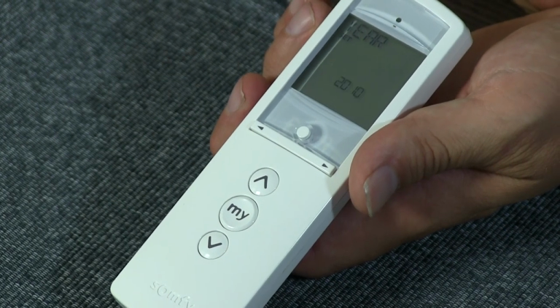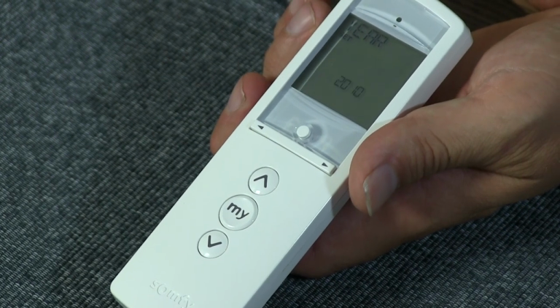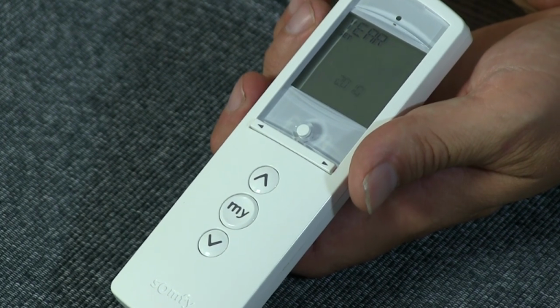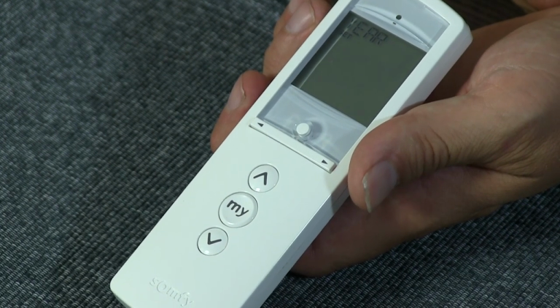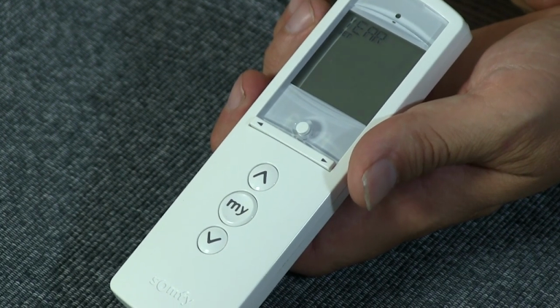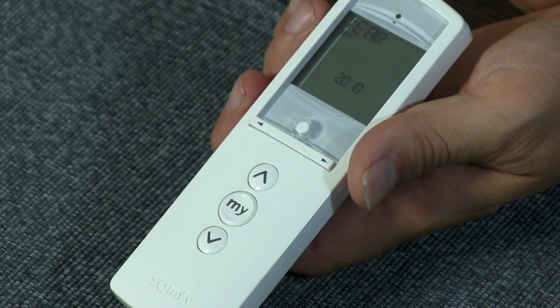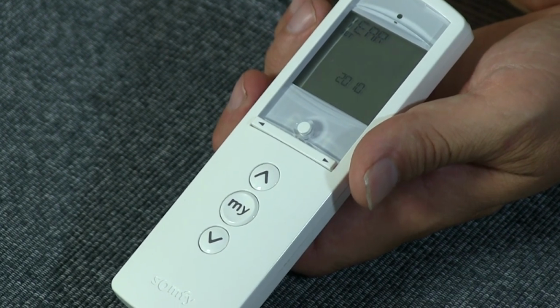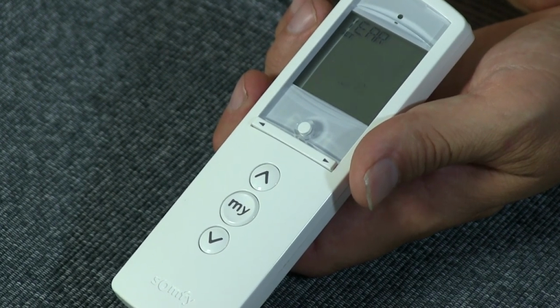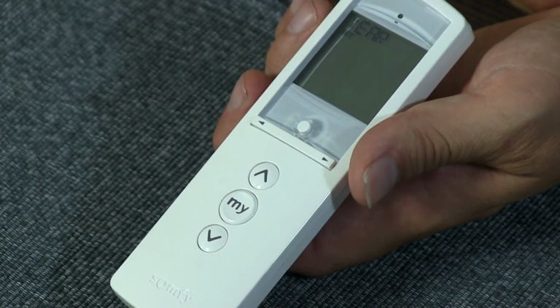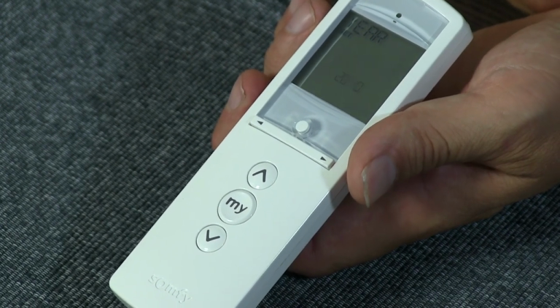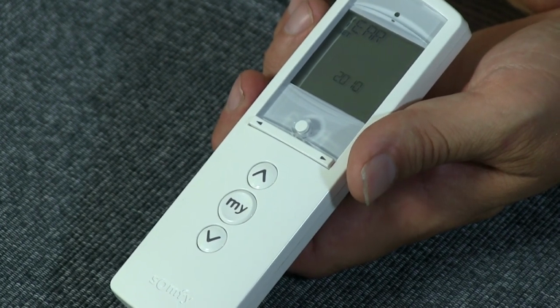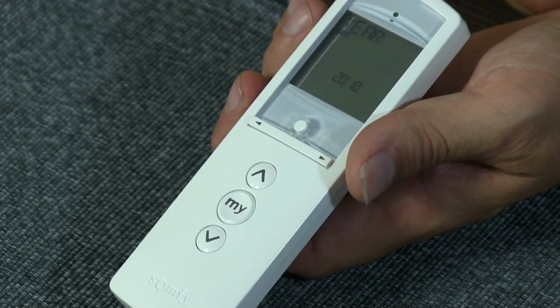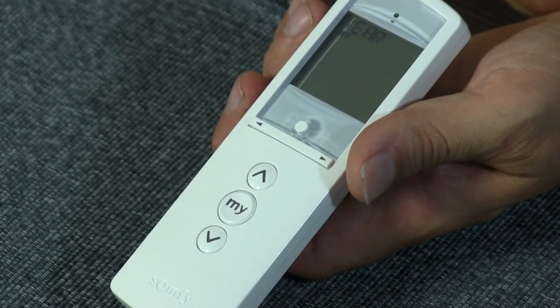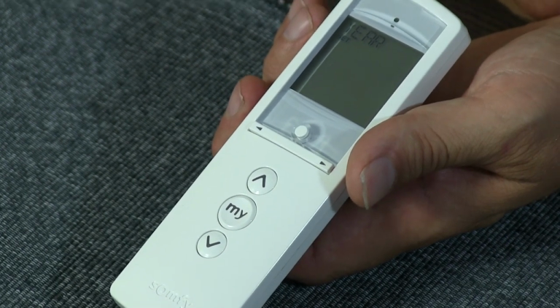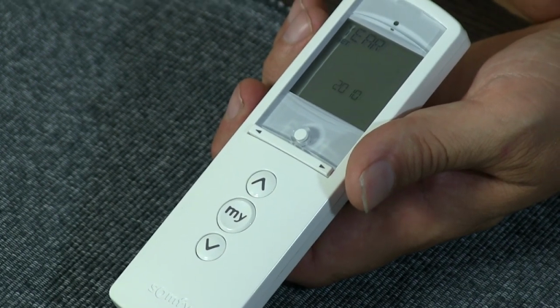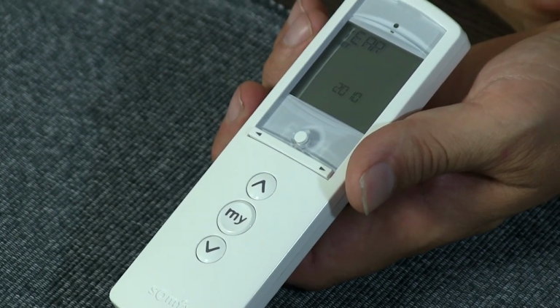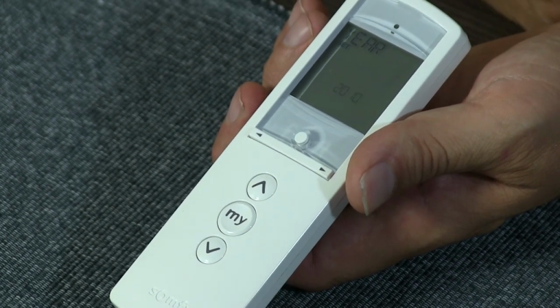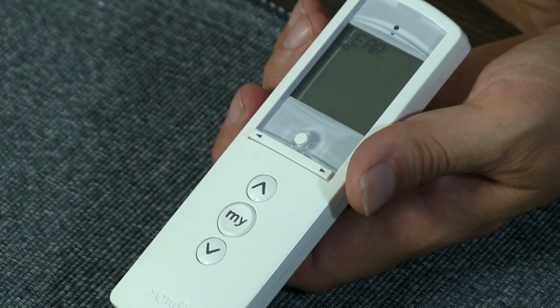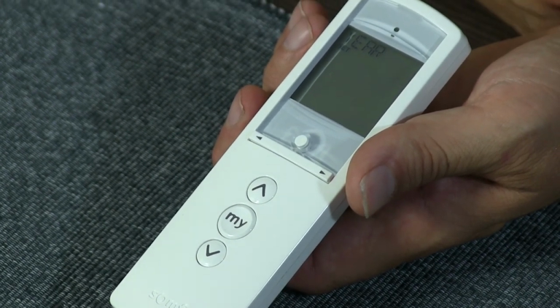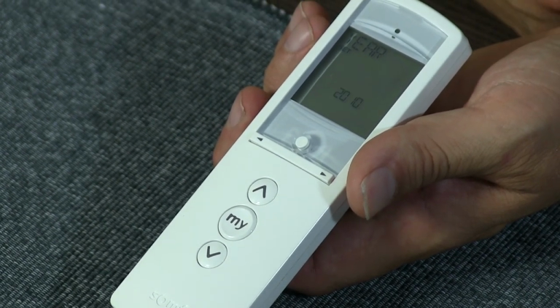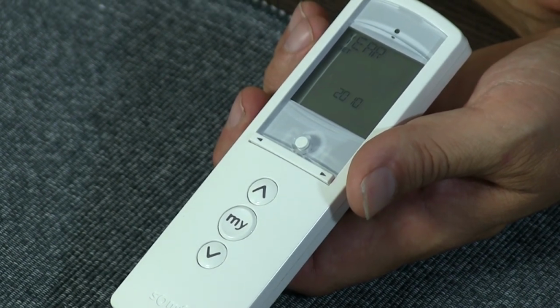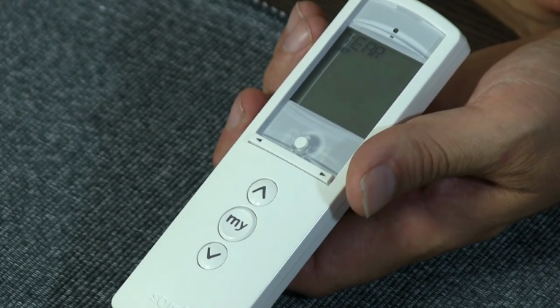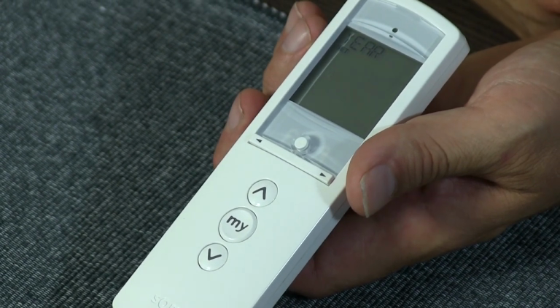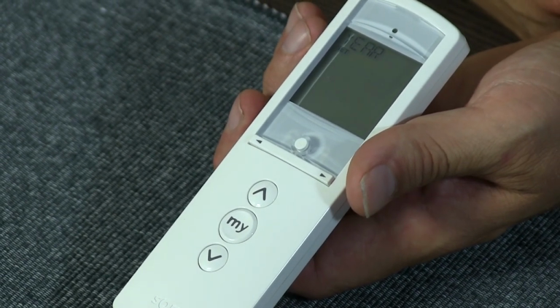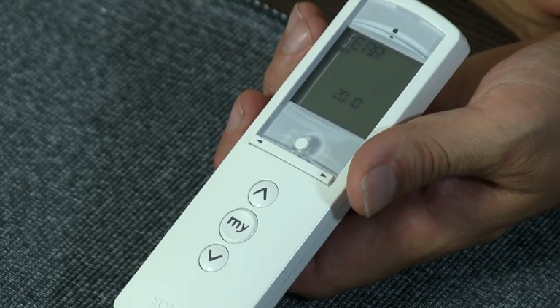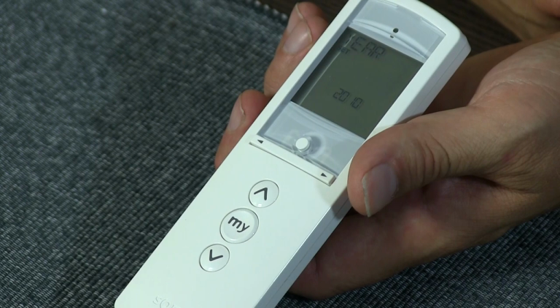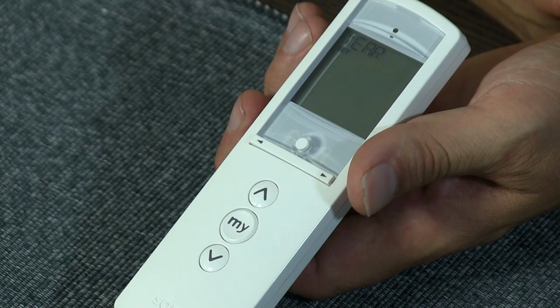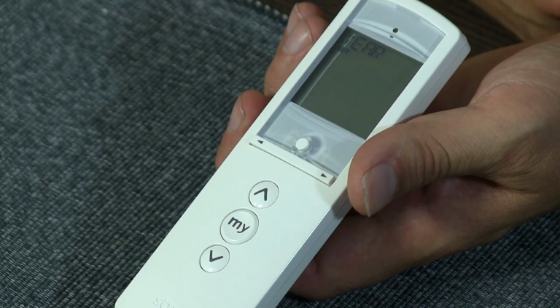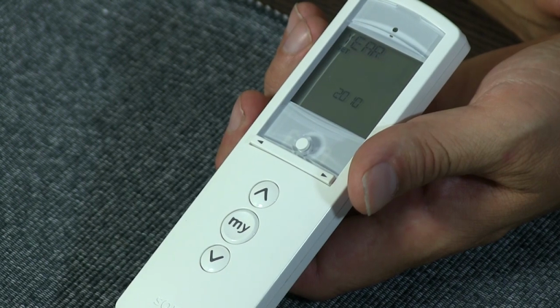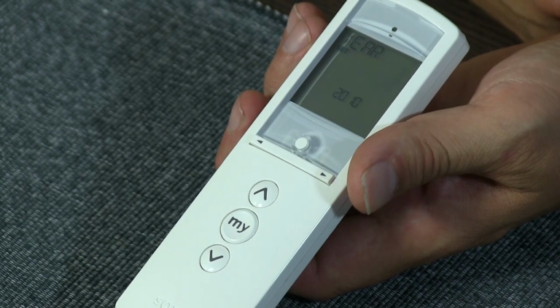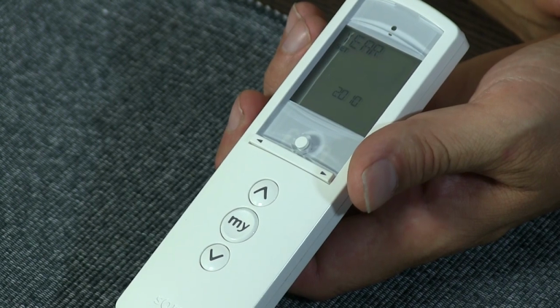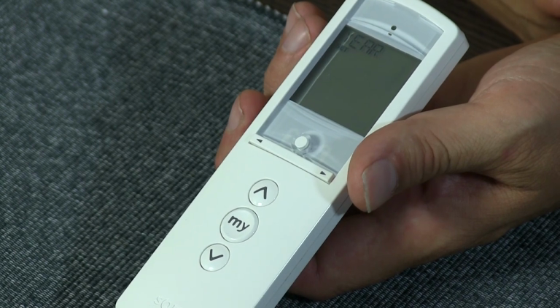So that's the way it's done — it's very straightforward. But once again, it only resets the remote, not the motors themselves.